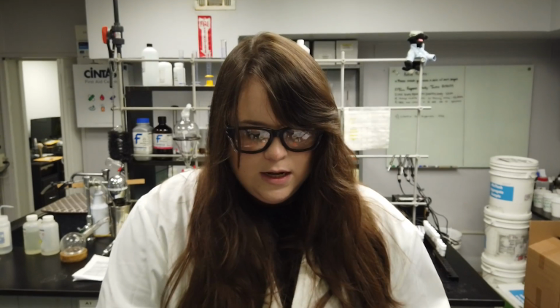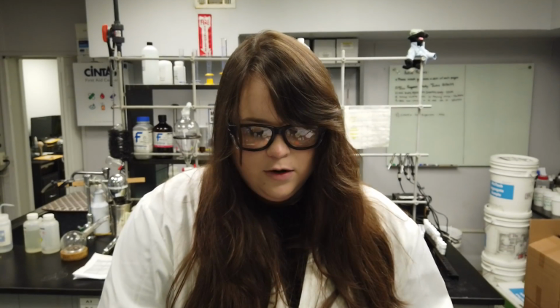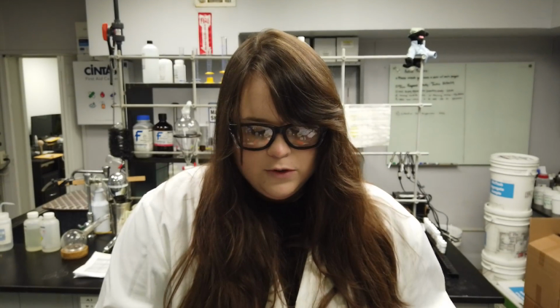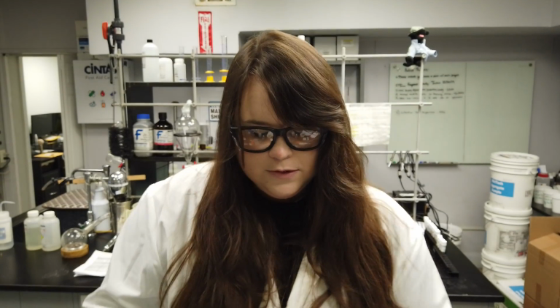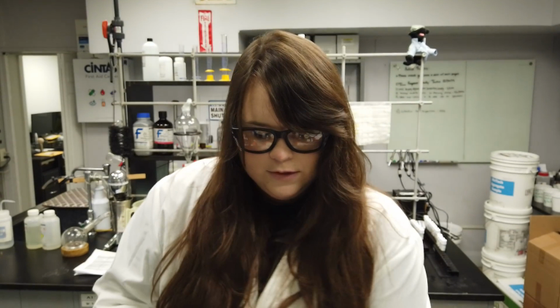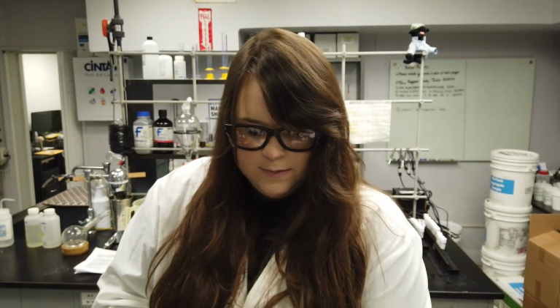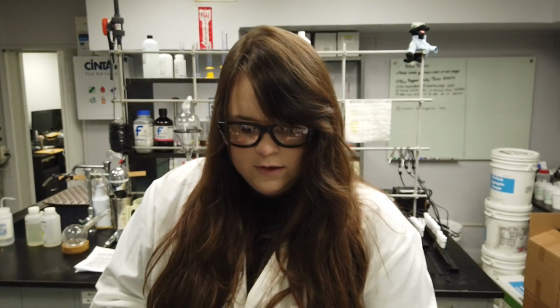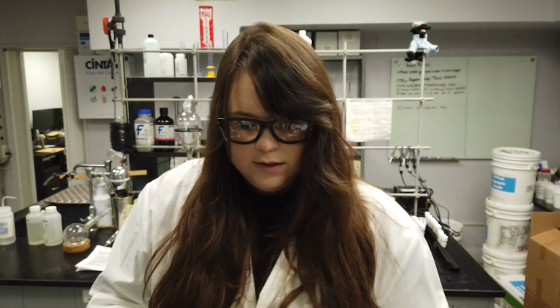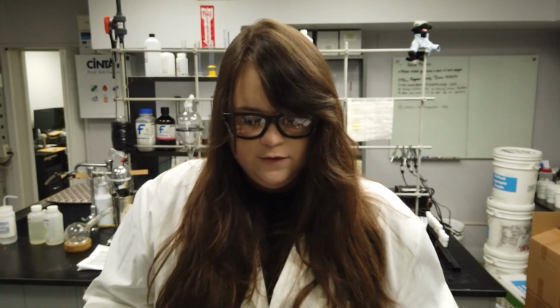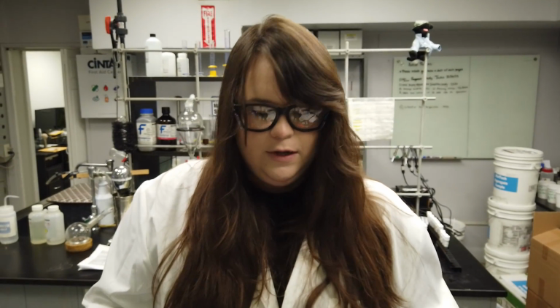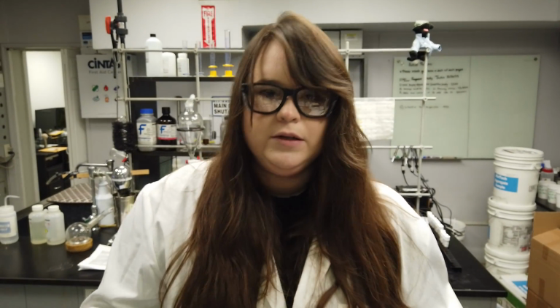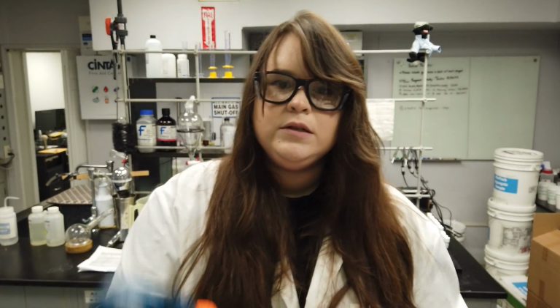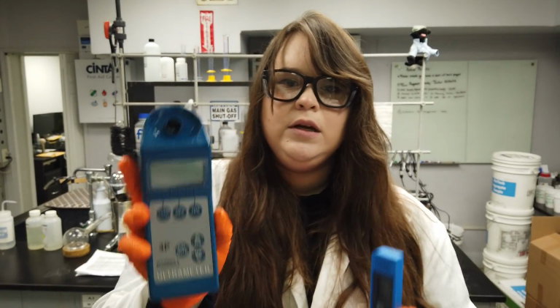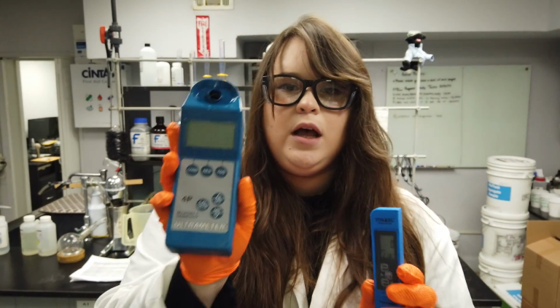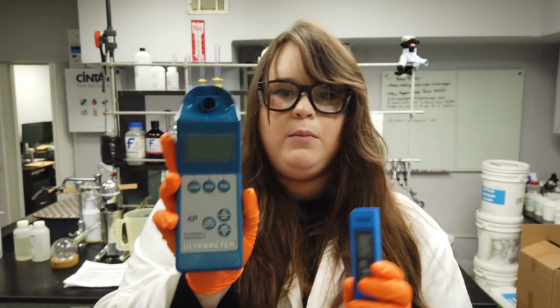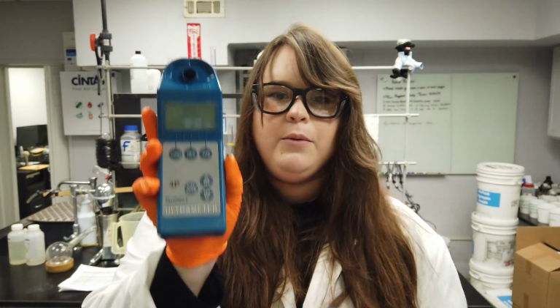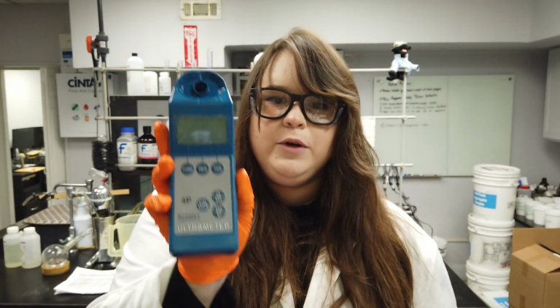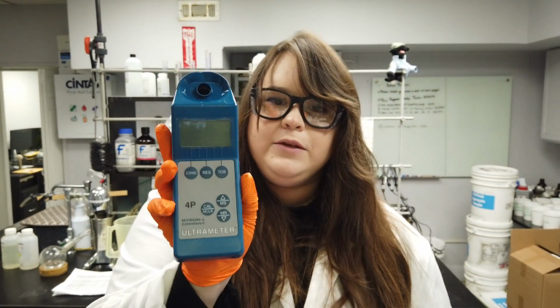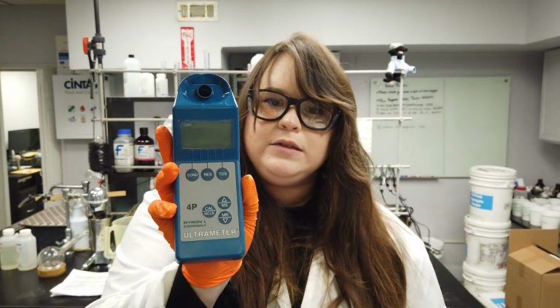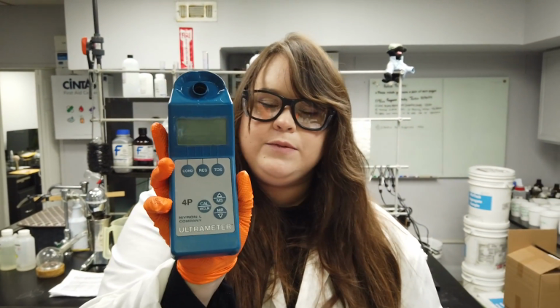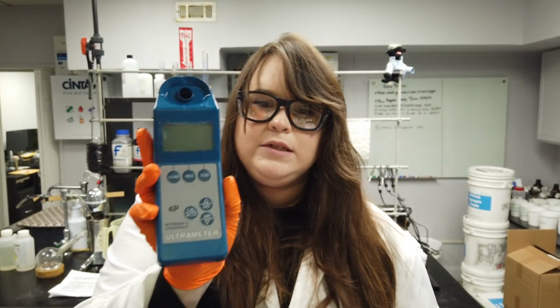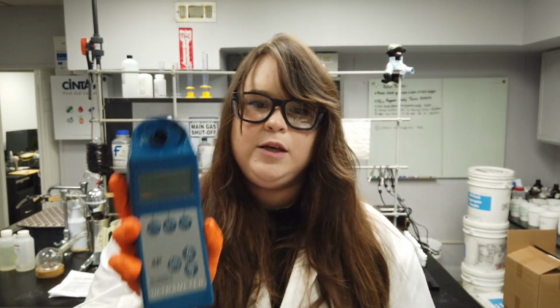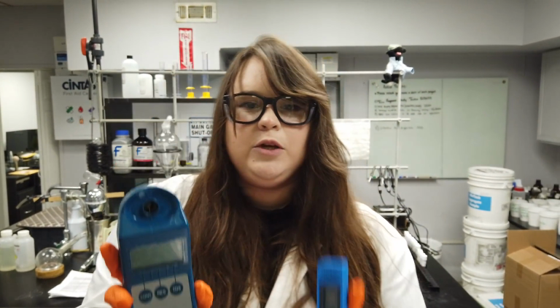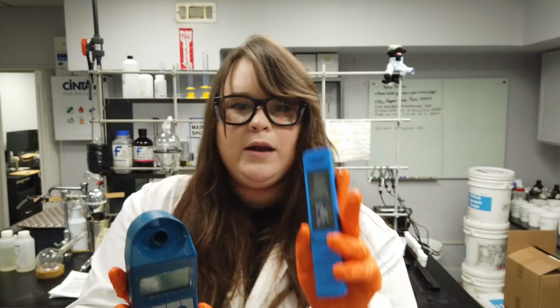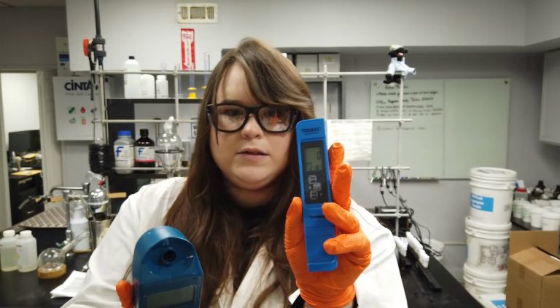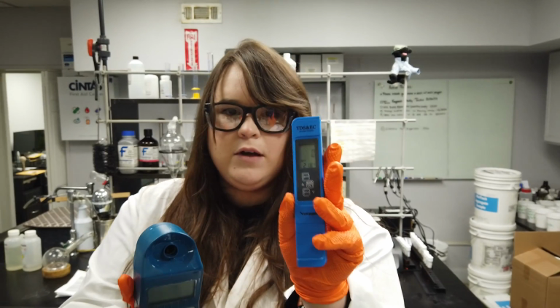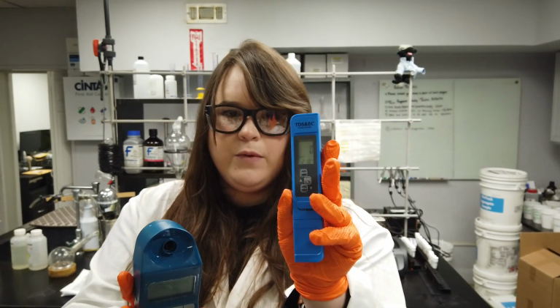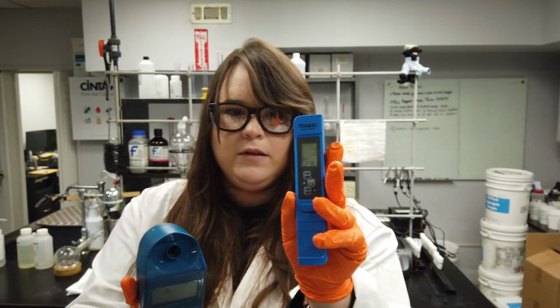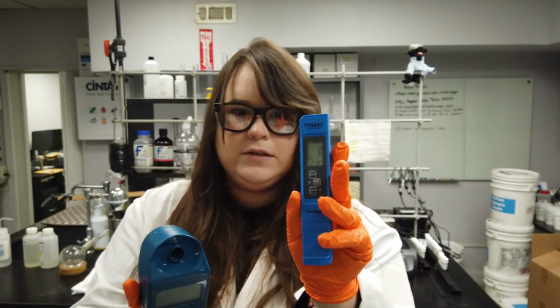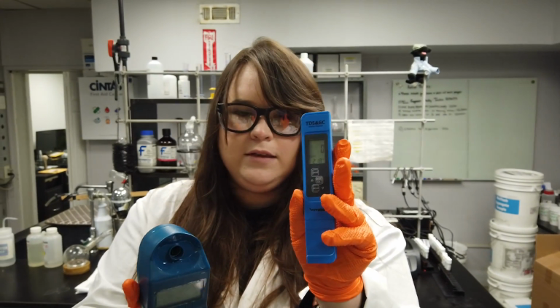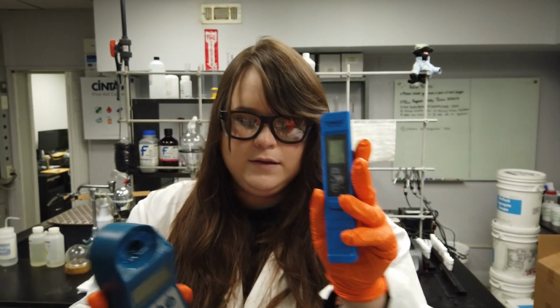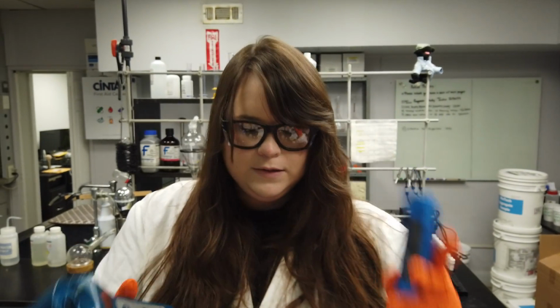There are multiple different types of conductivity meters. I'm going to be using this one today, but you might also have one that looks like this.